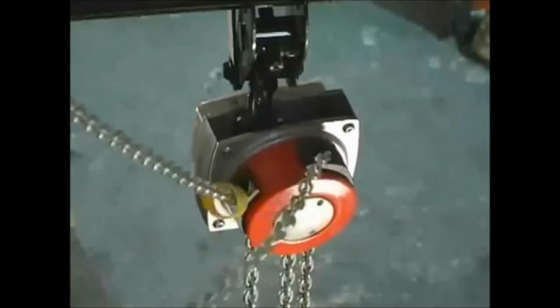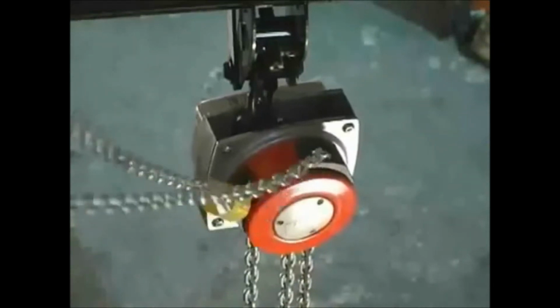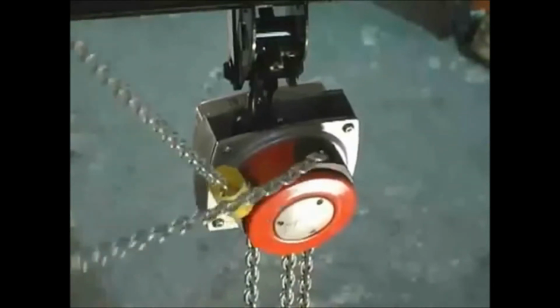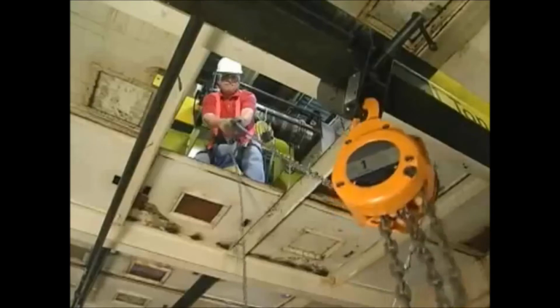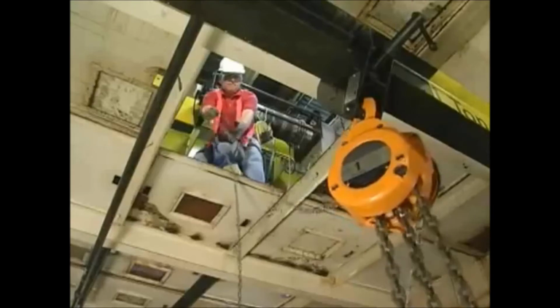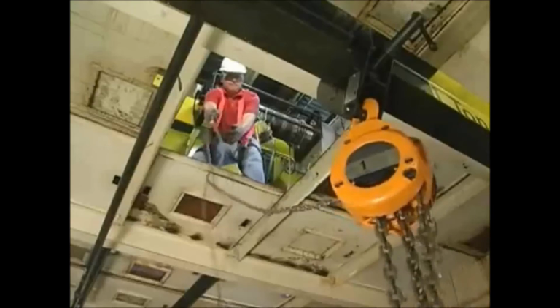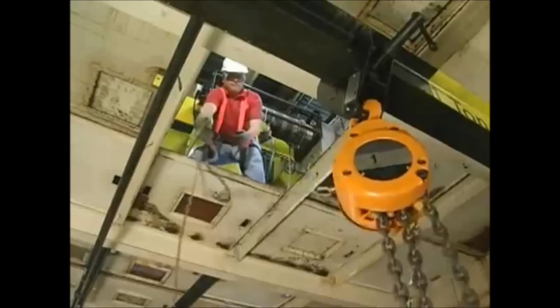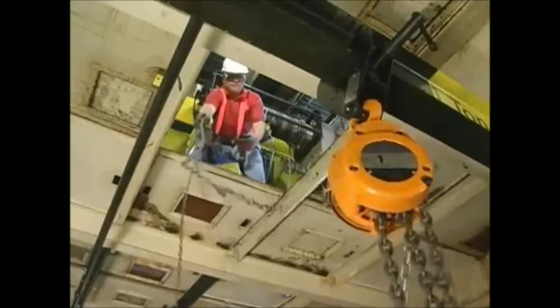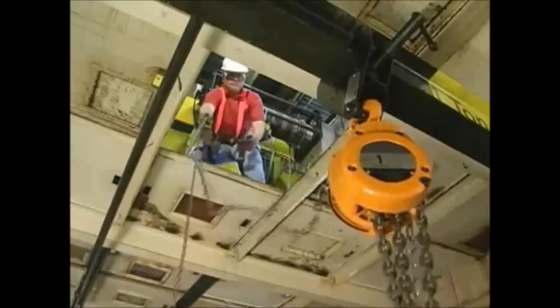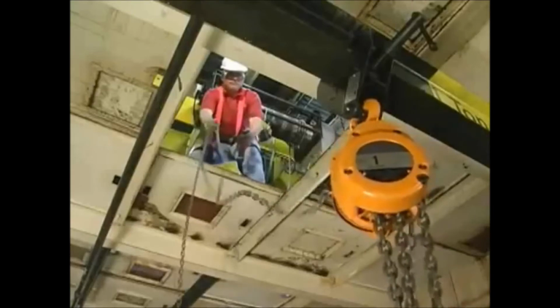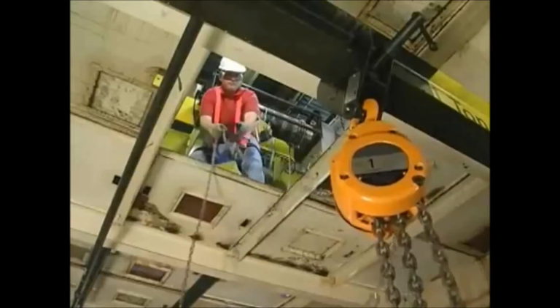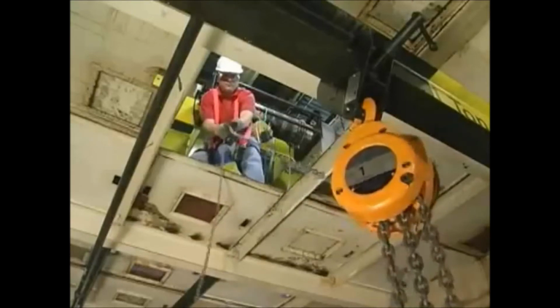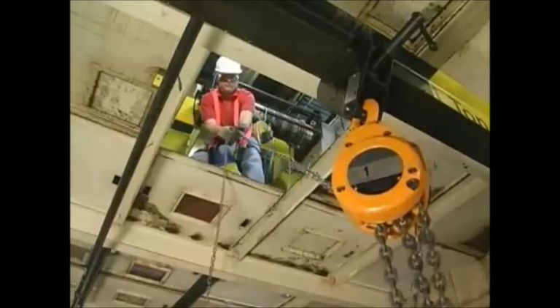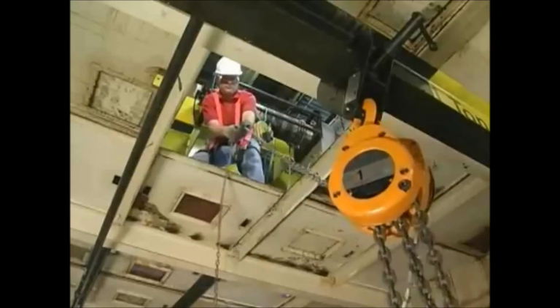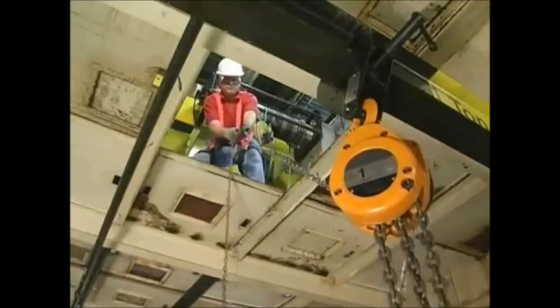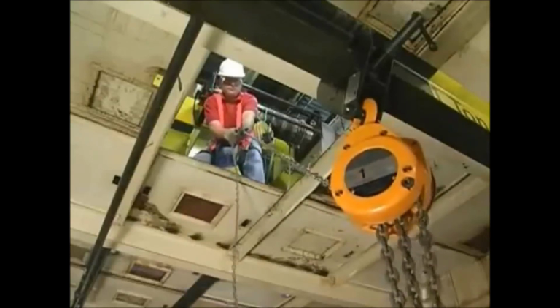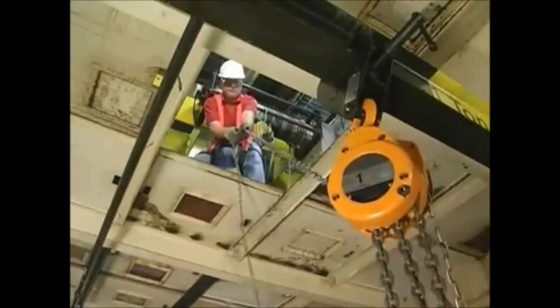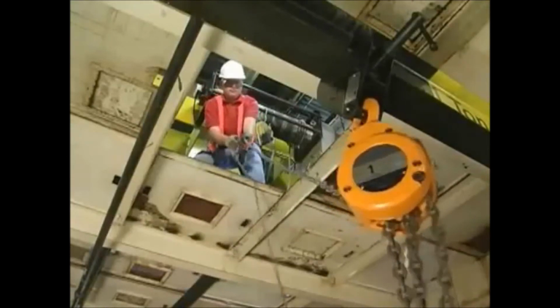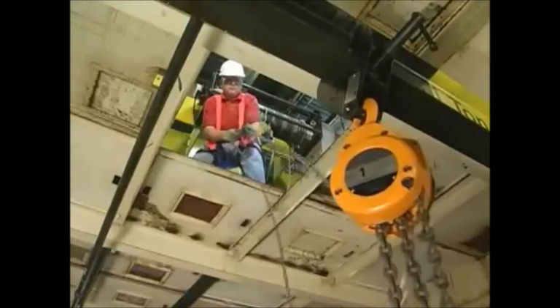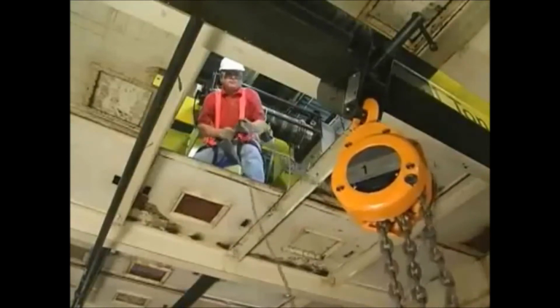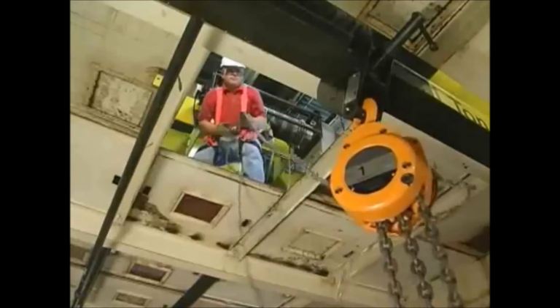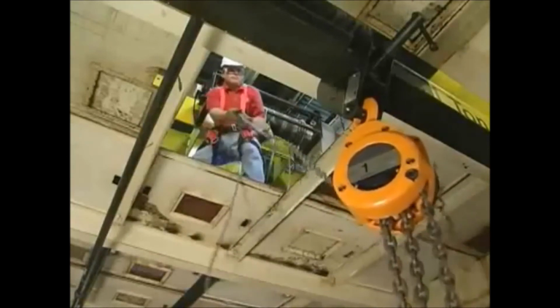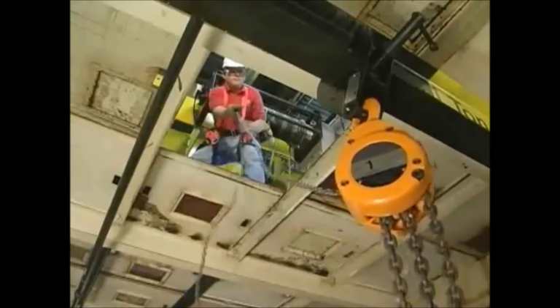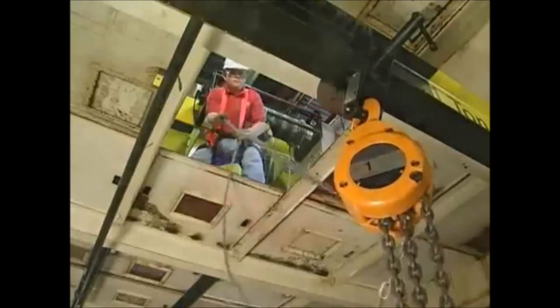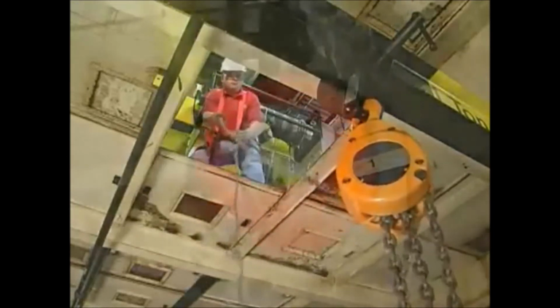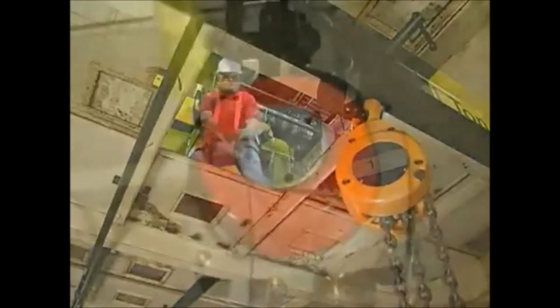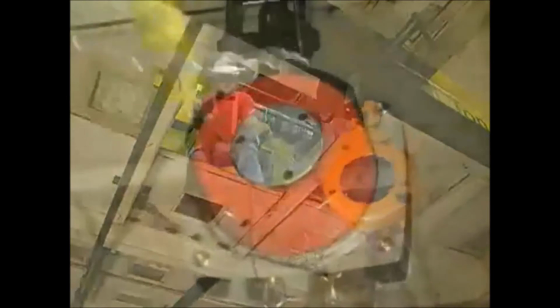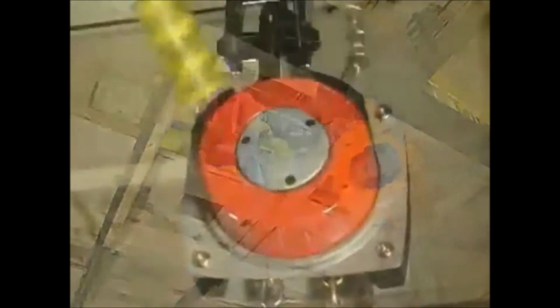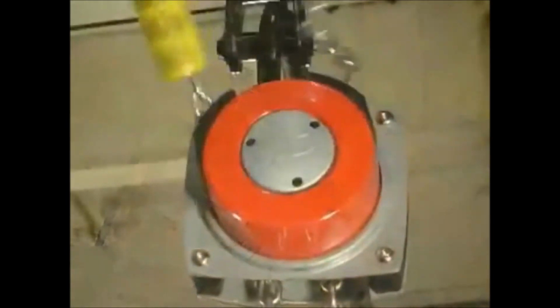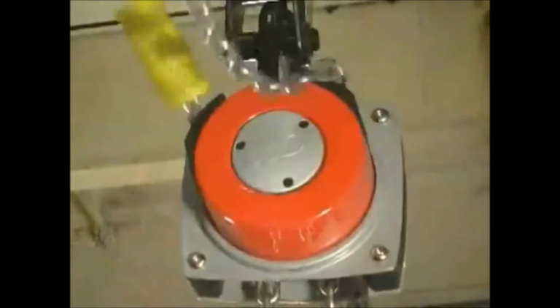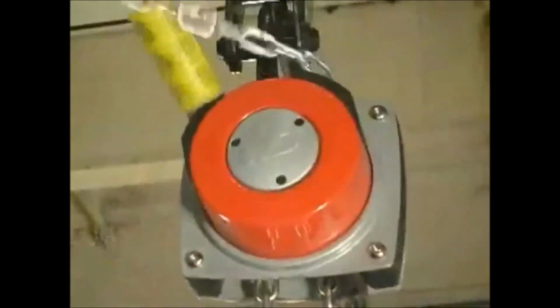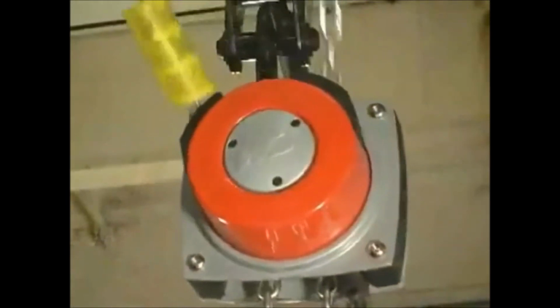So stop using the same old hand chain hoists and choose the hoist that can improve your productivity while helping to make your workplace safer.